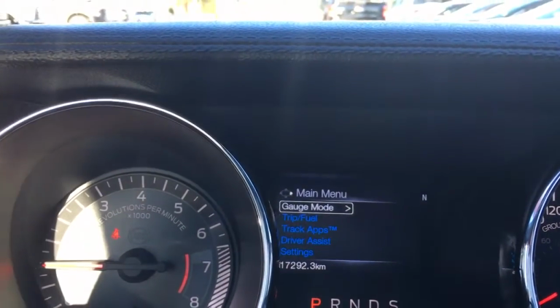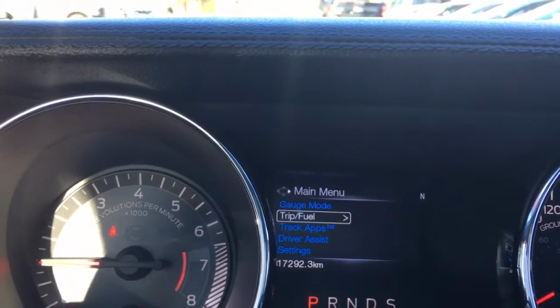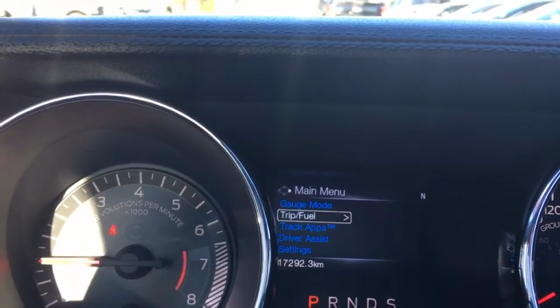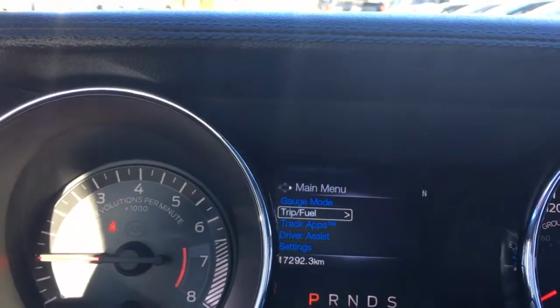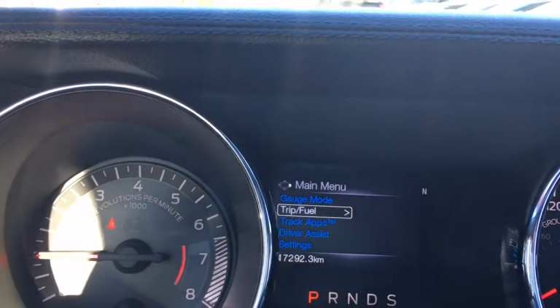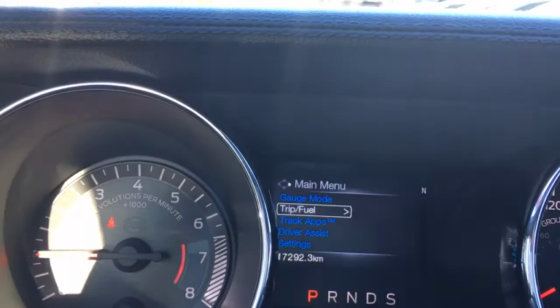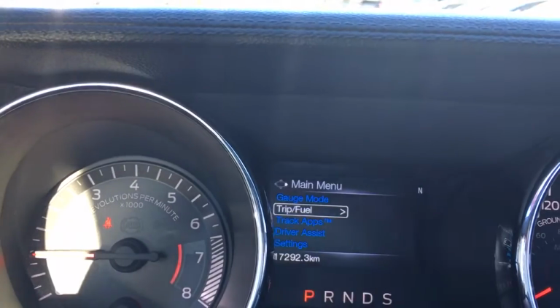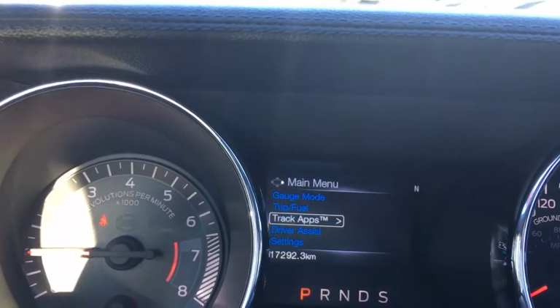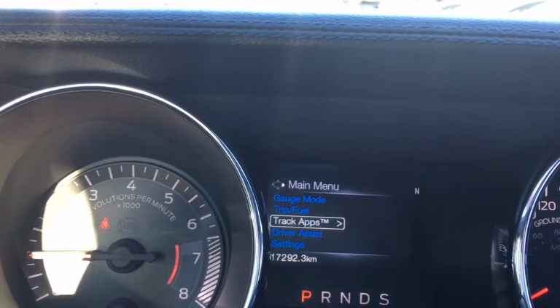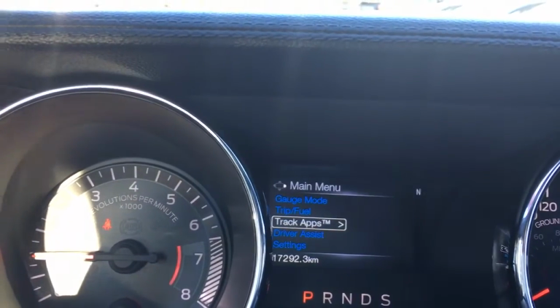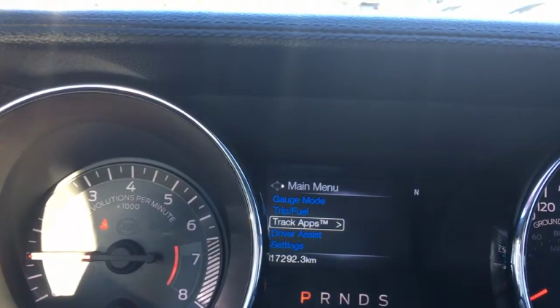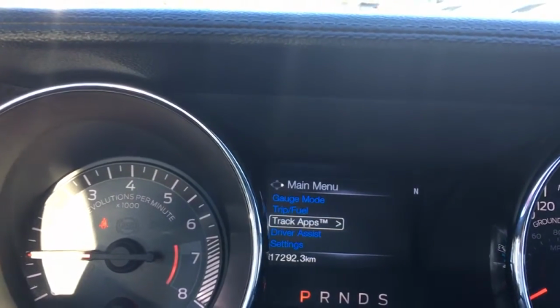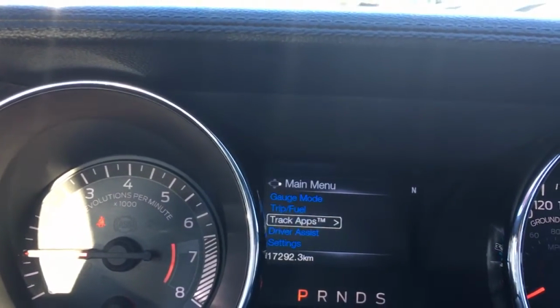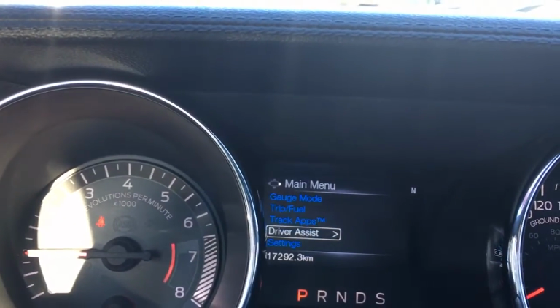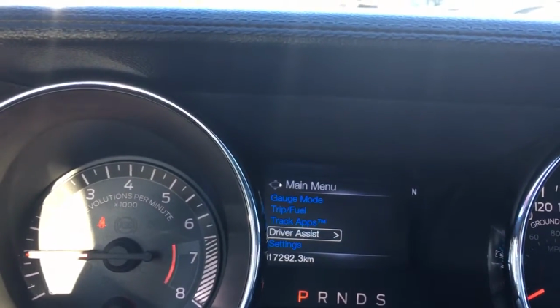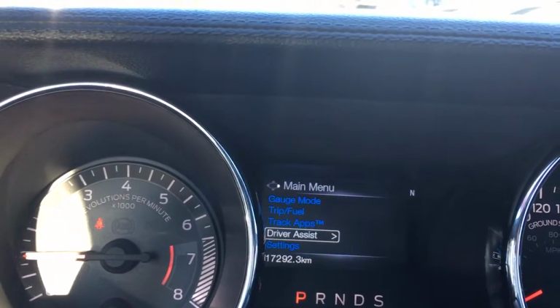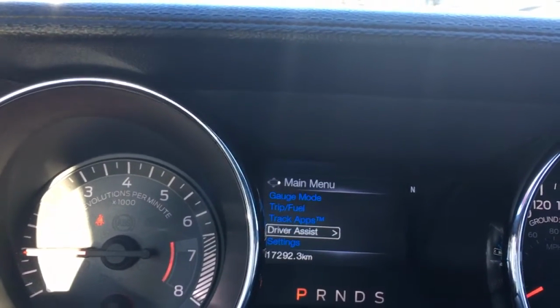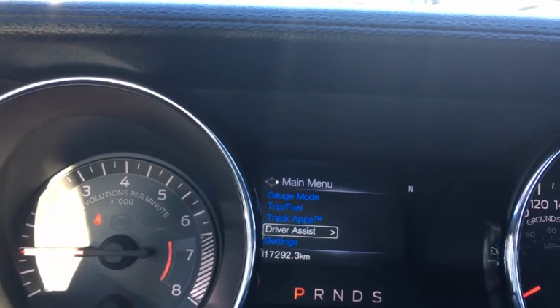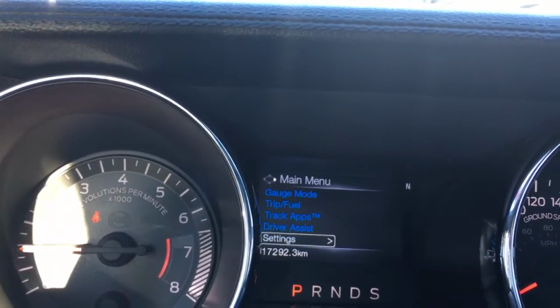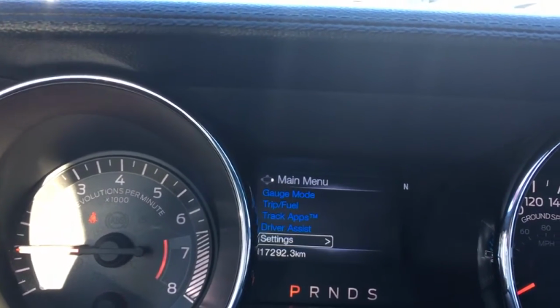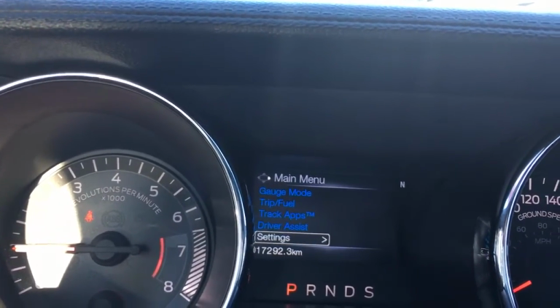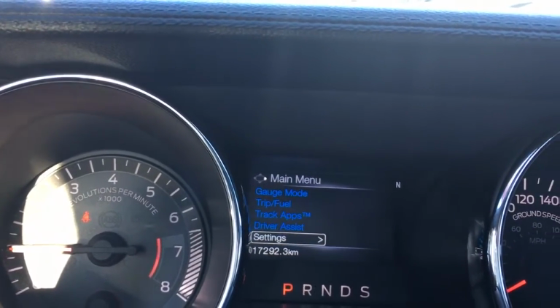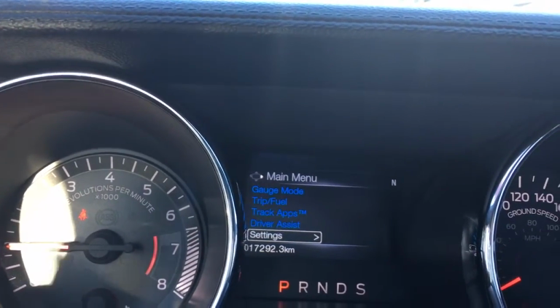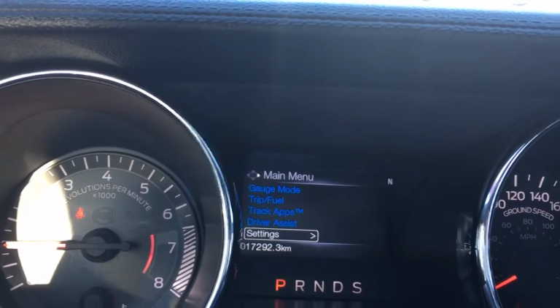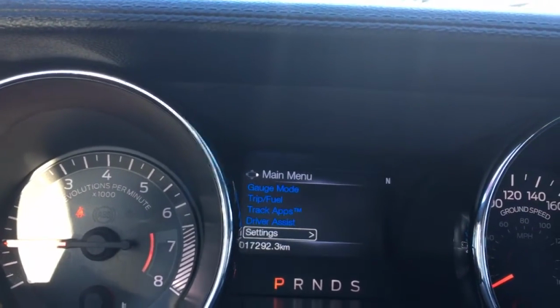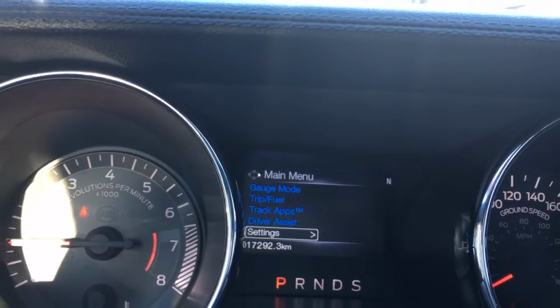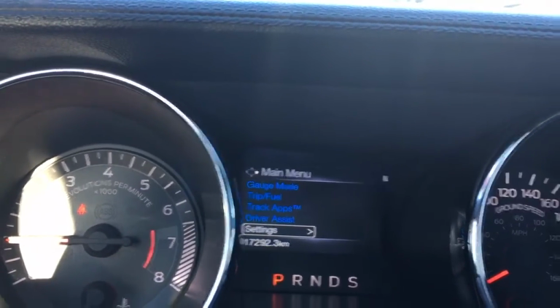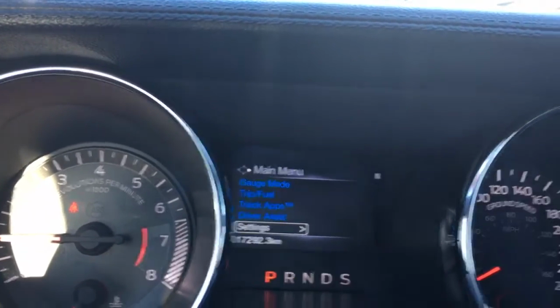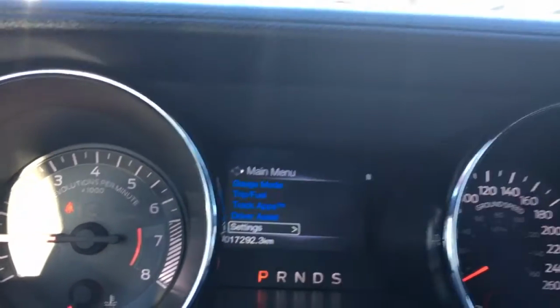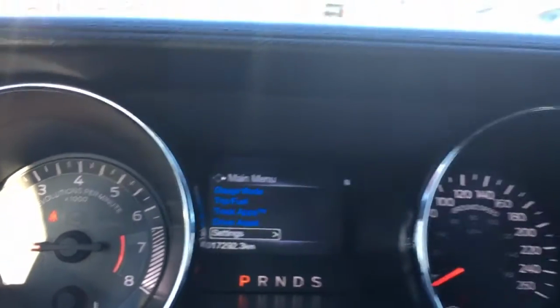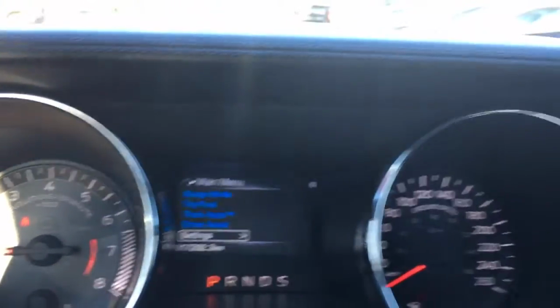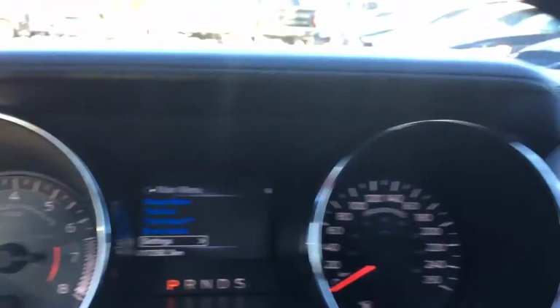The menu includes gauge mode, trip fuel, track apps, driver assist, and settings — and these all have sub-menus.